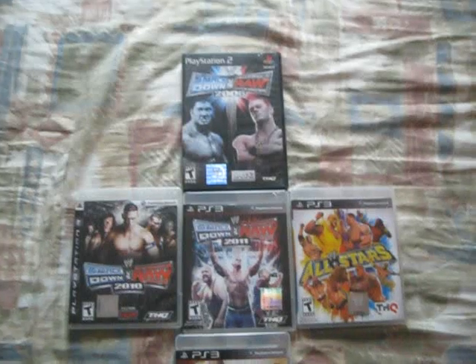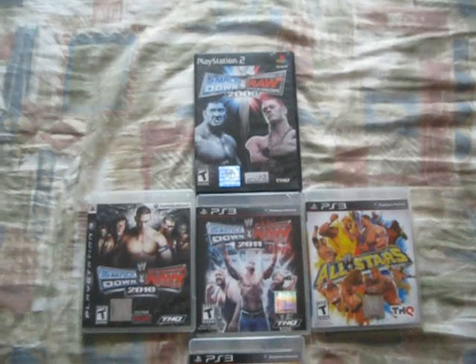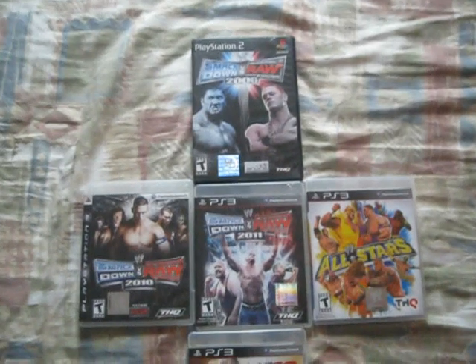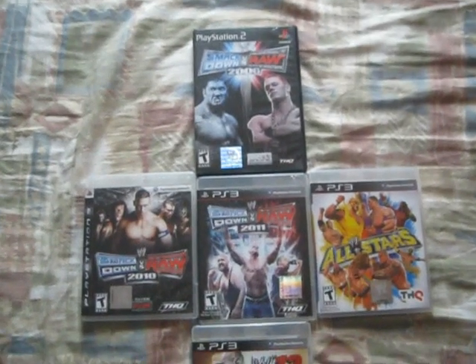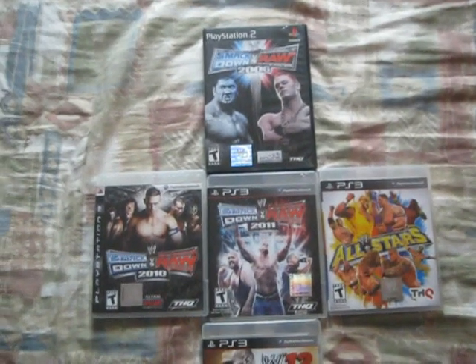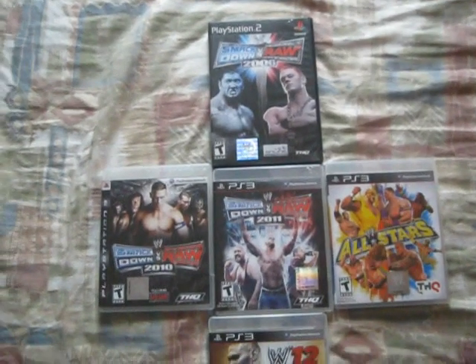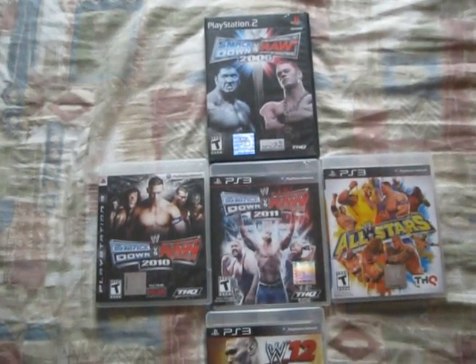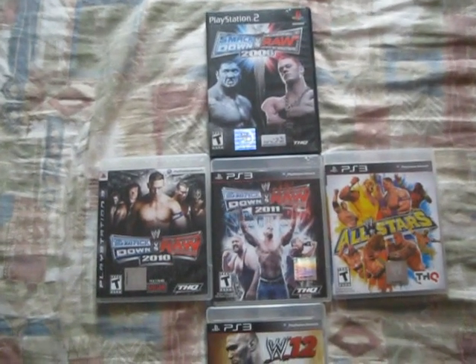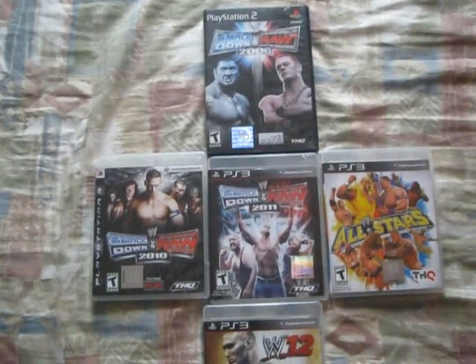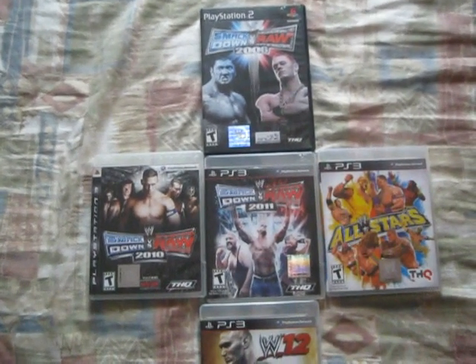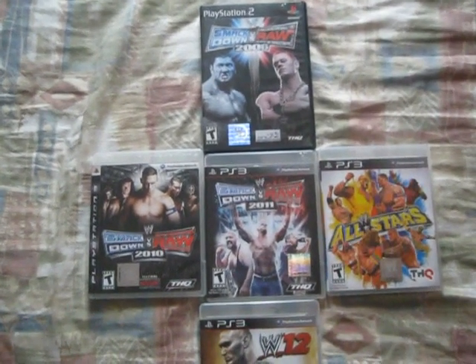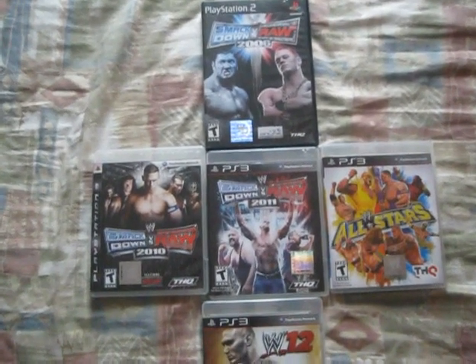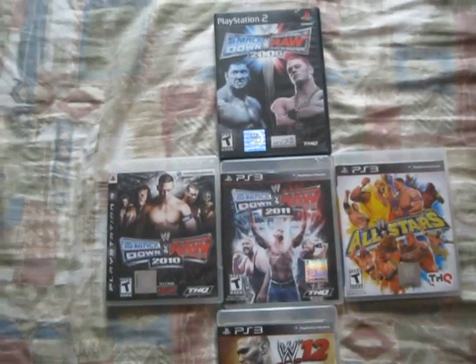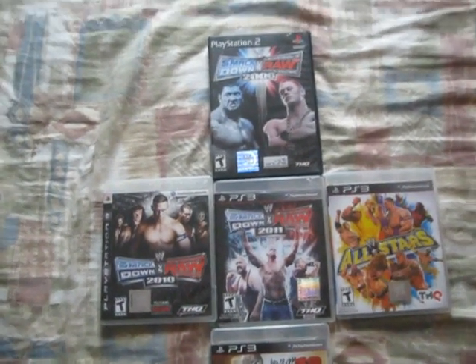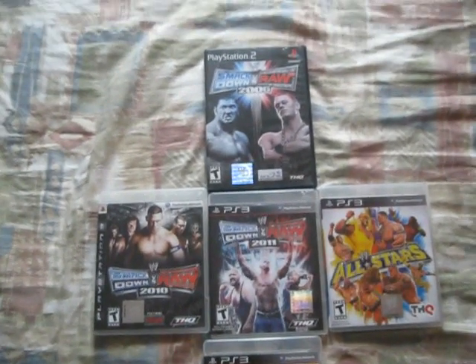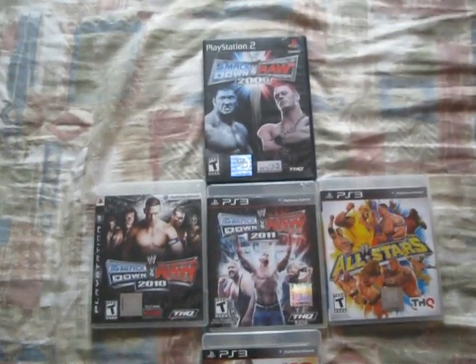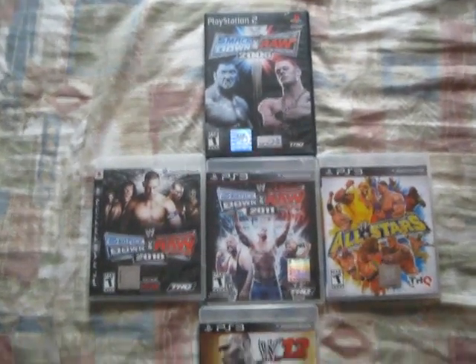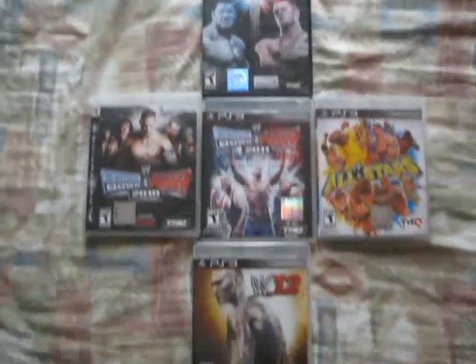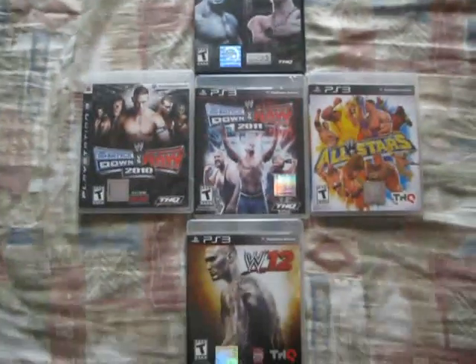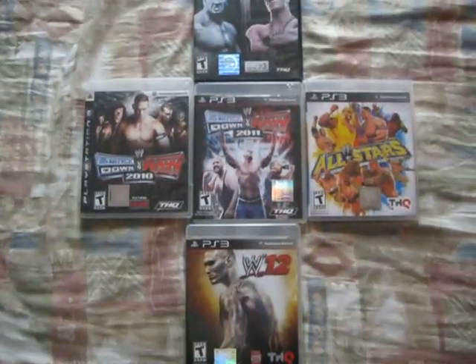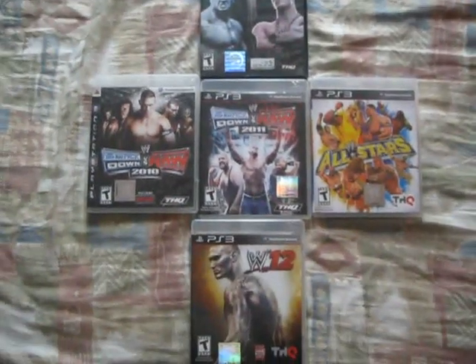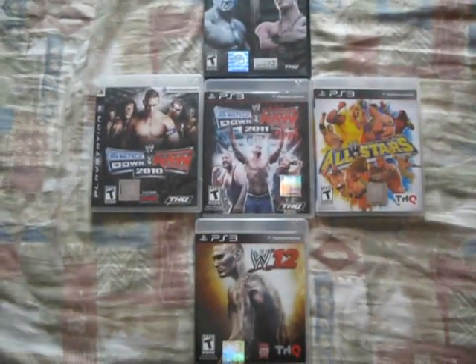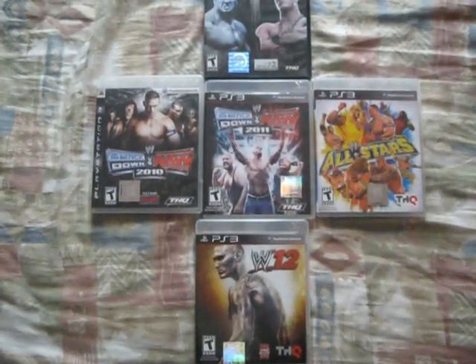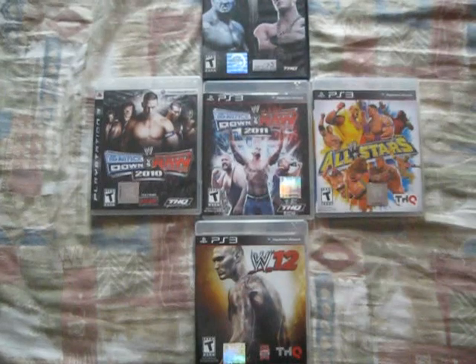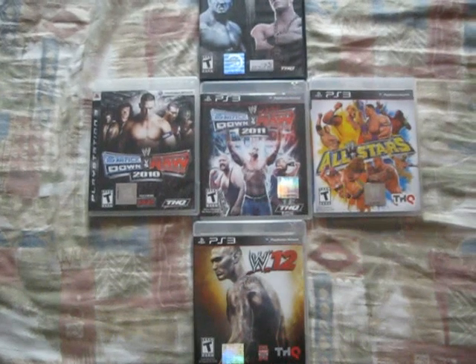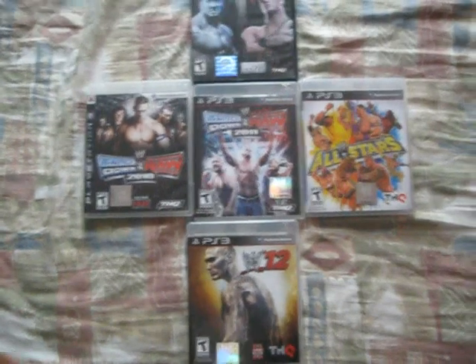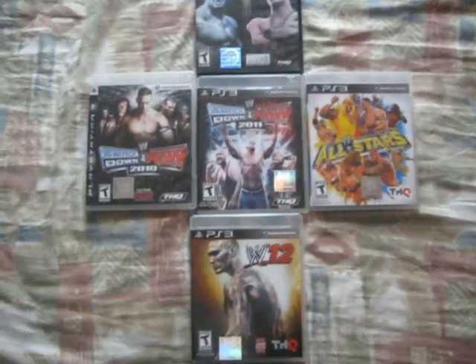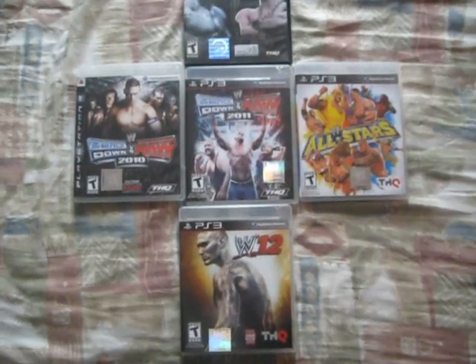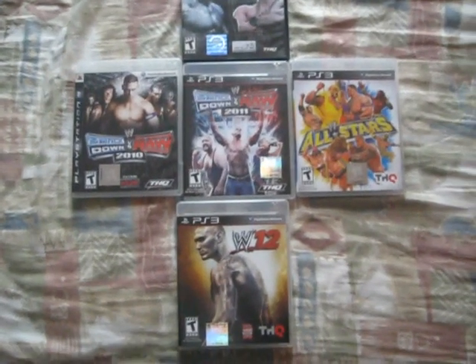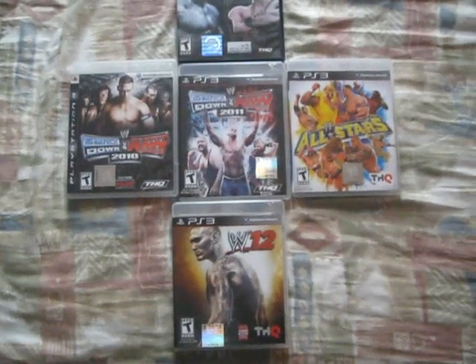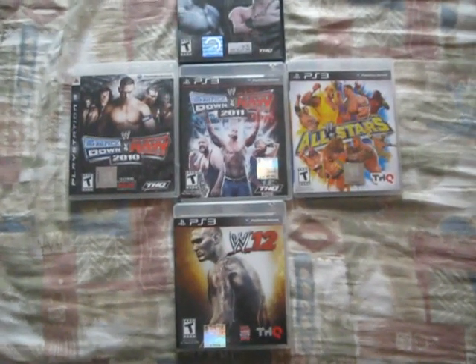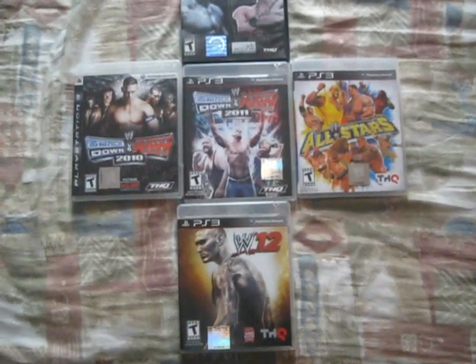Hey, what's up everybody? This is TriniKid and this is the unboxing video for the new WWE game, WWE 12.